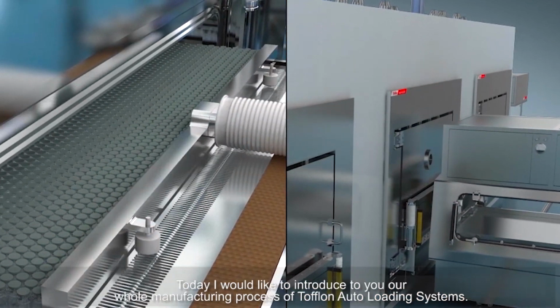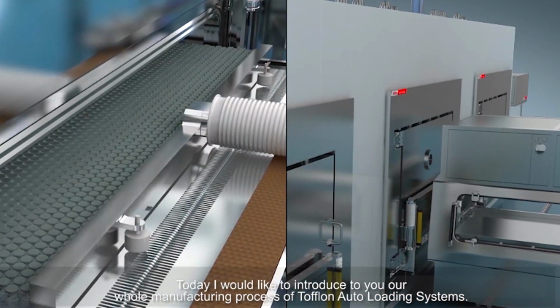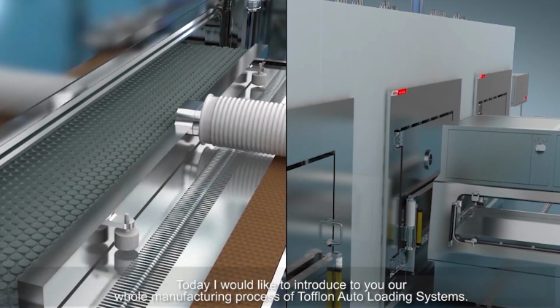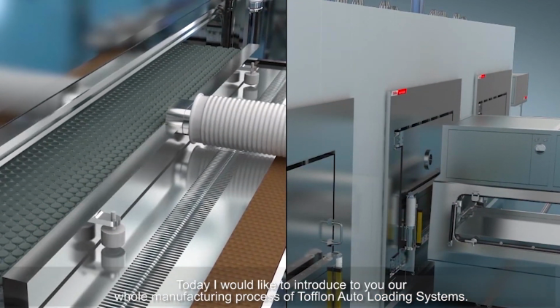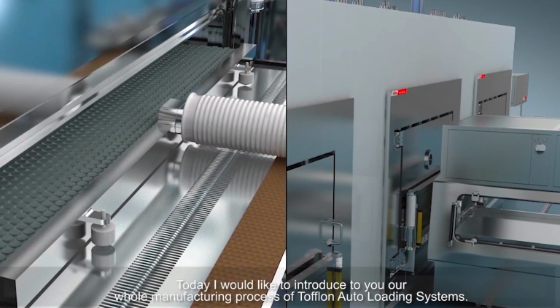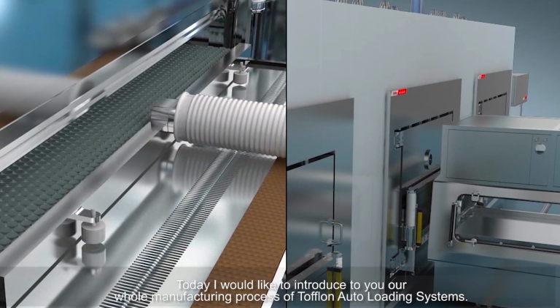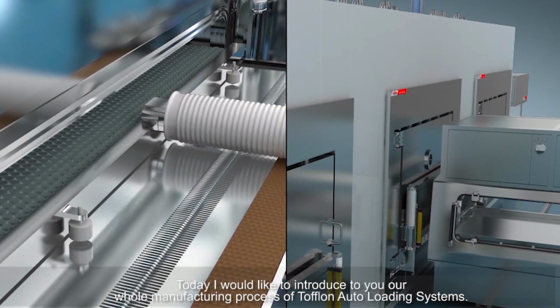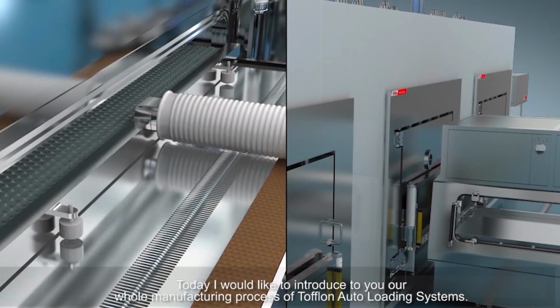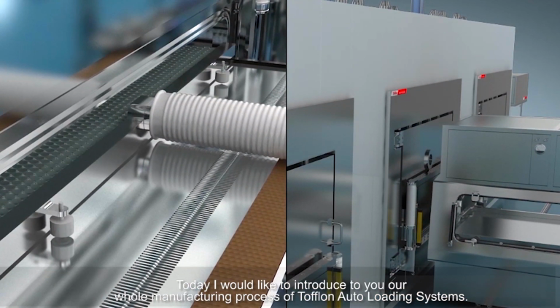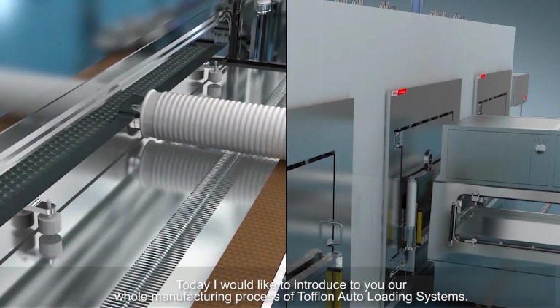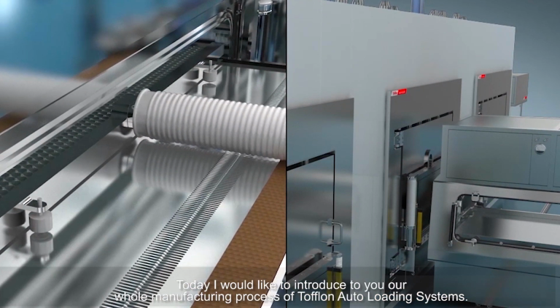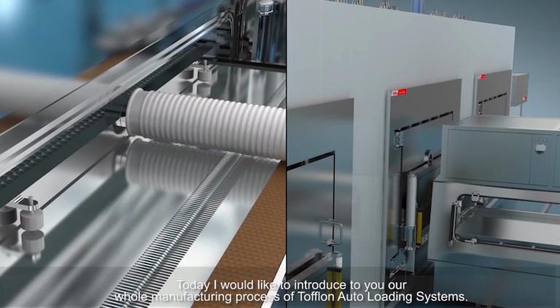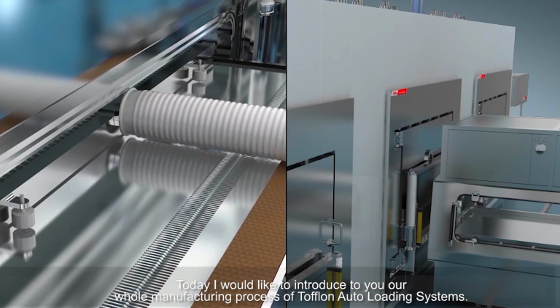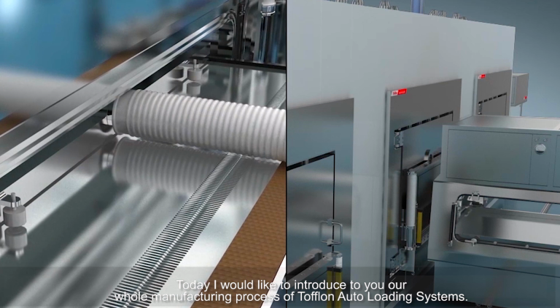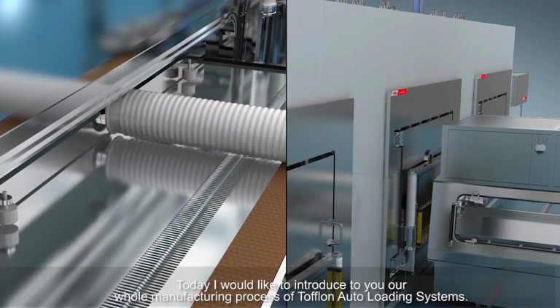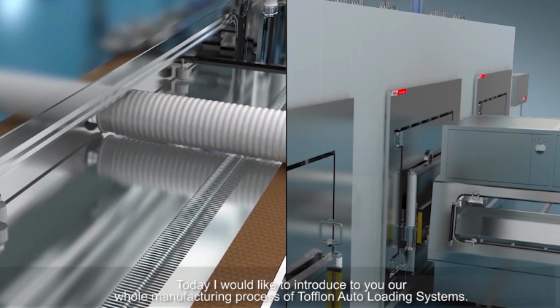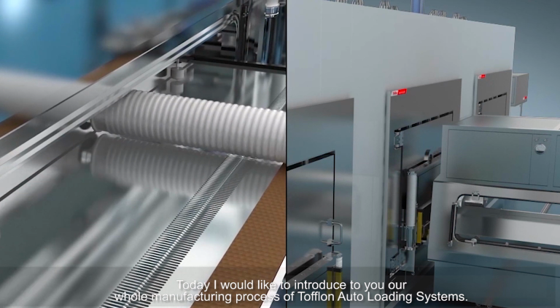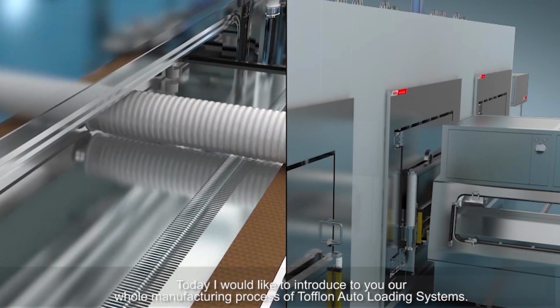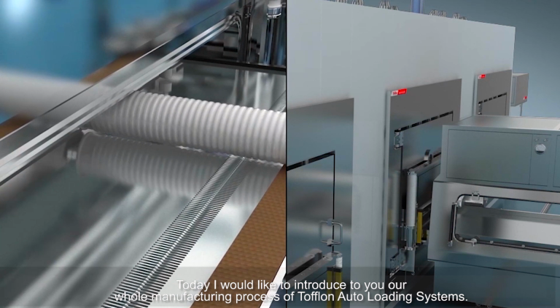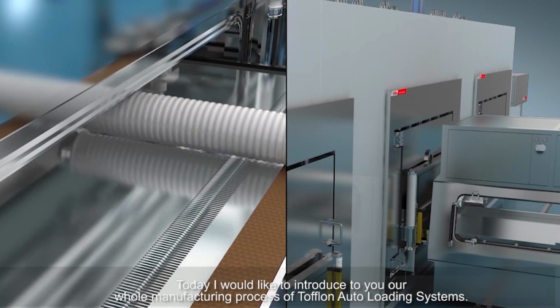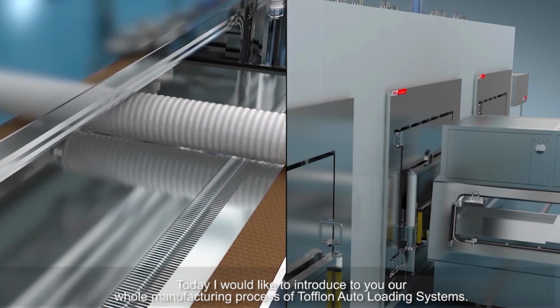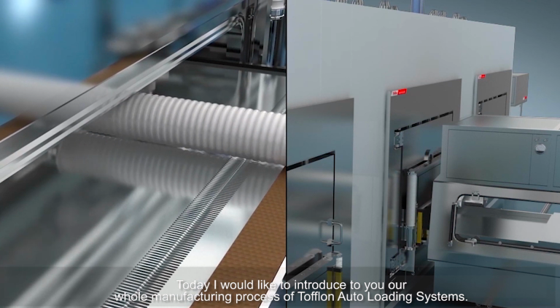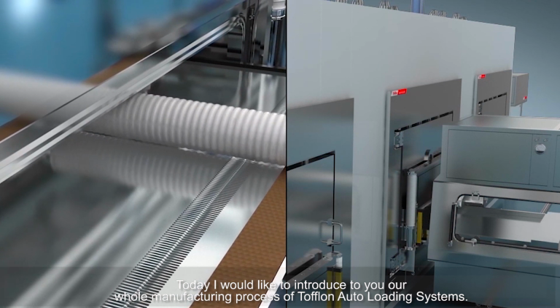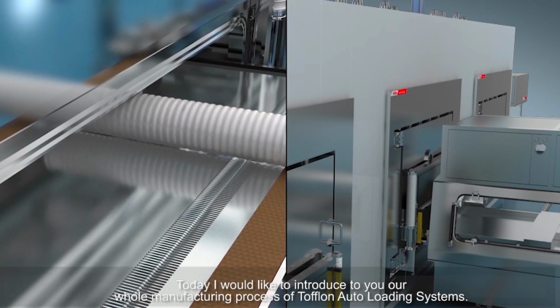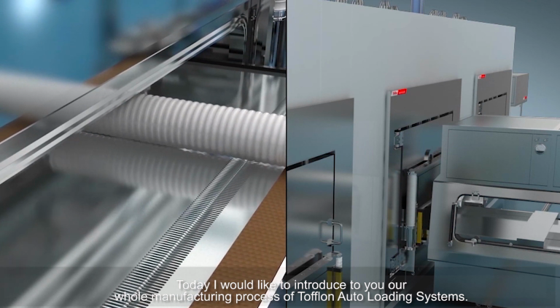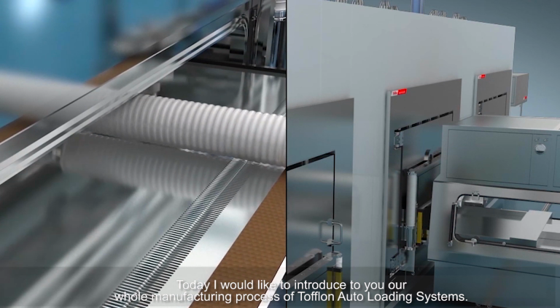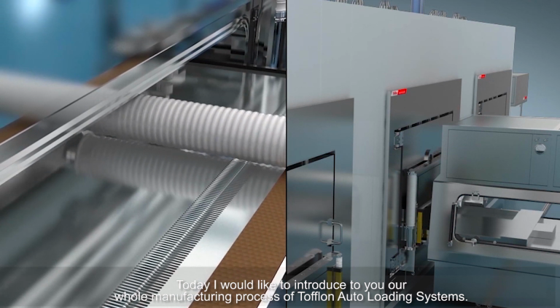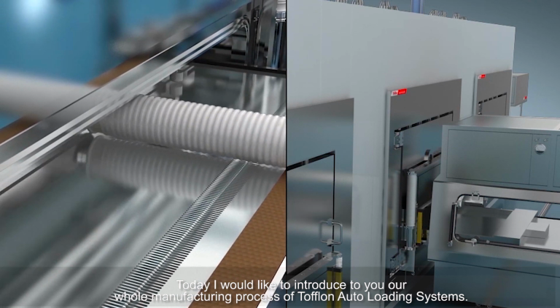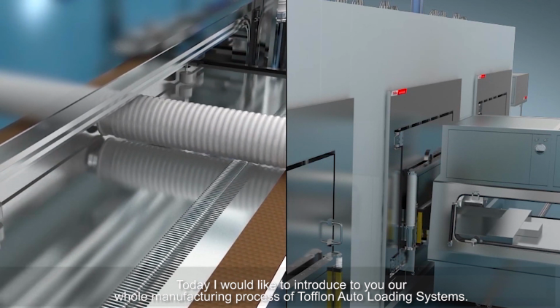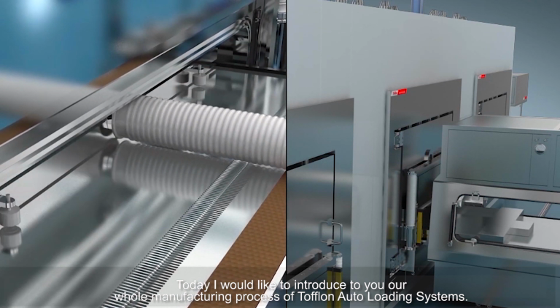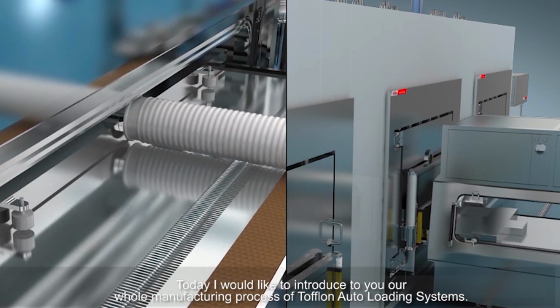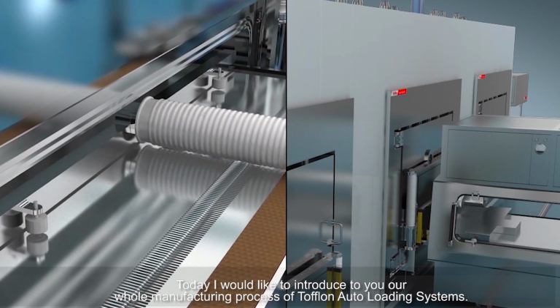Today, I would like to introduce to you our whole manufacturing process of Toflon auto-loading systems.